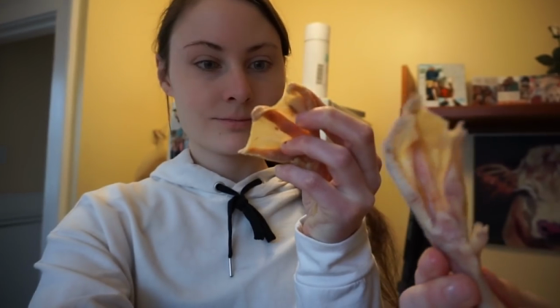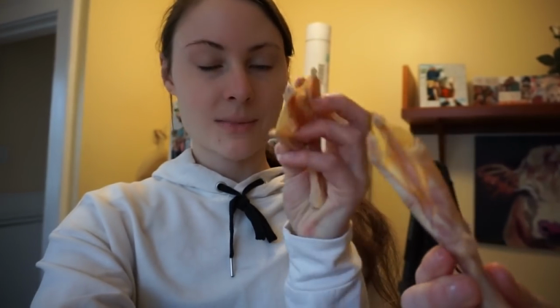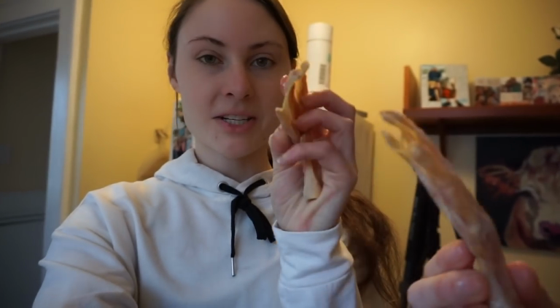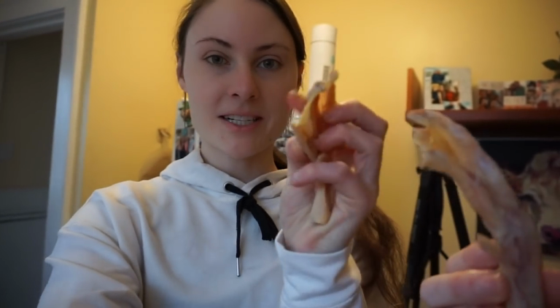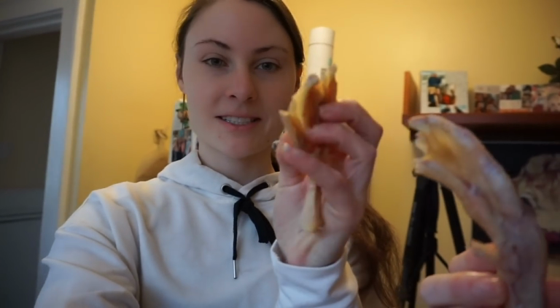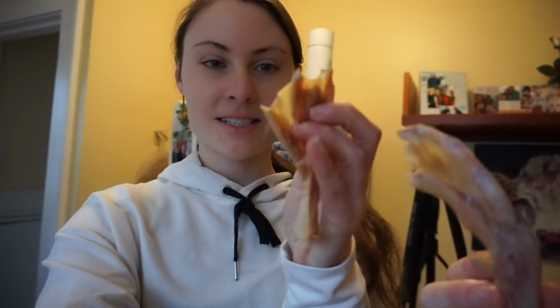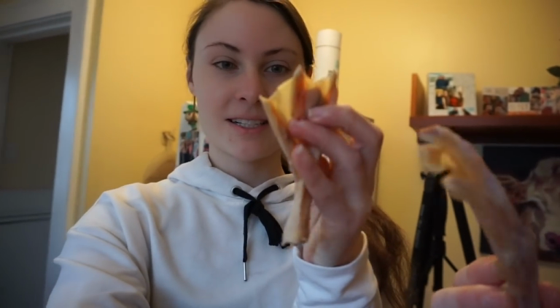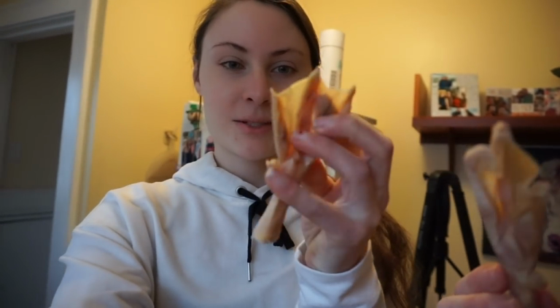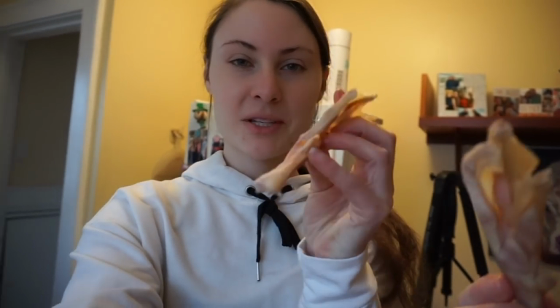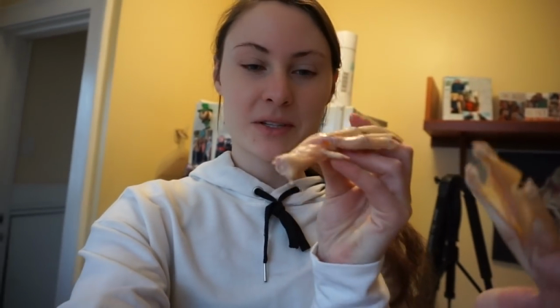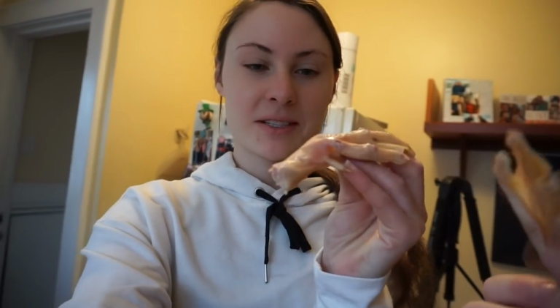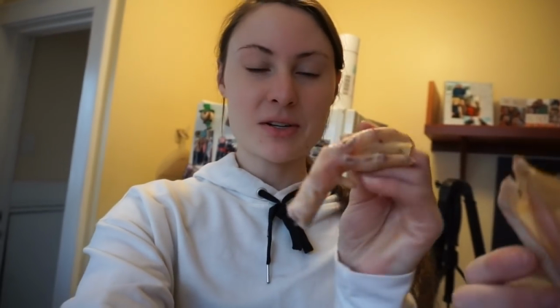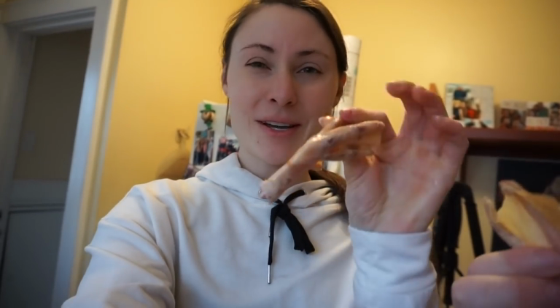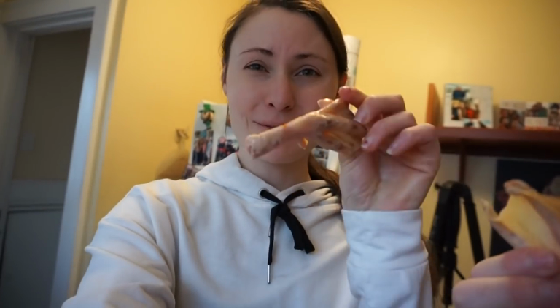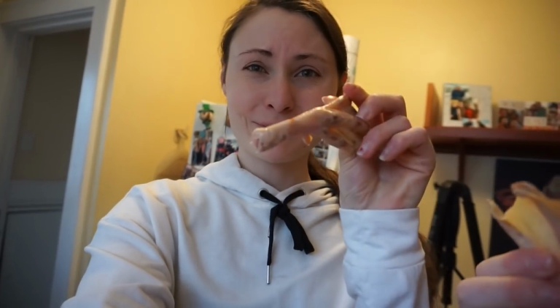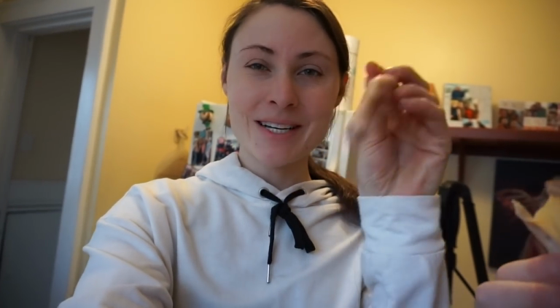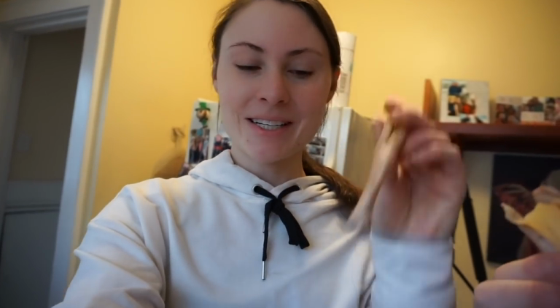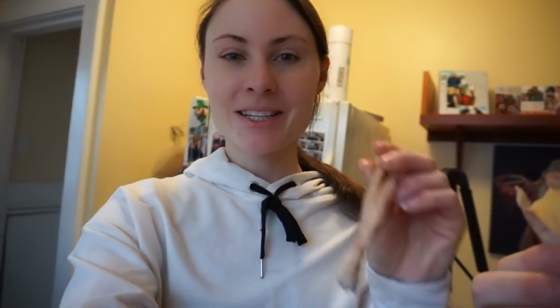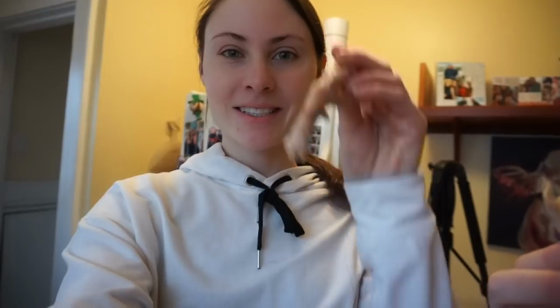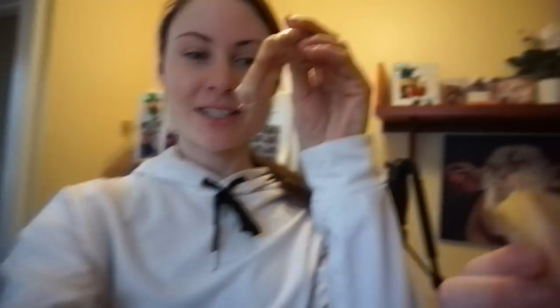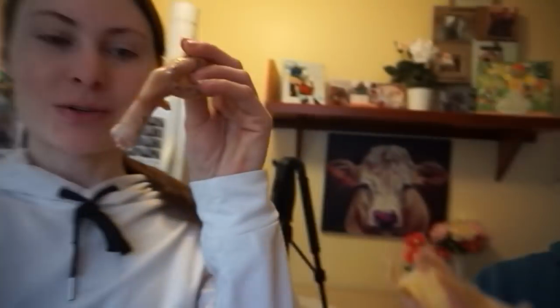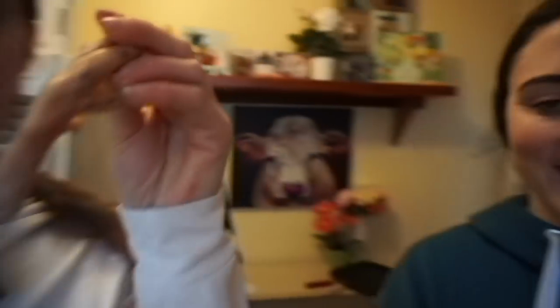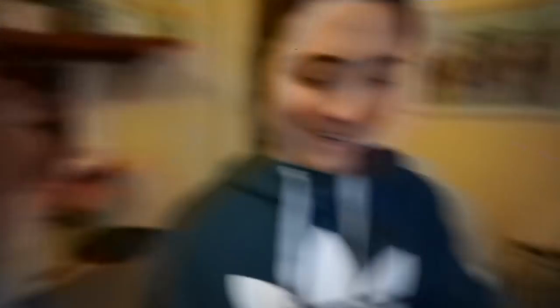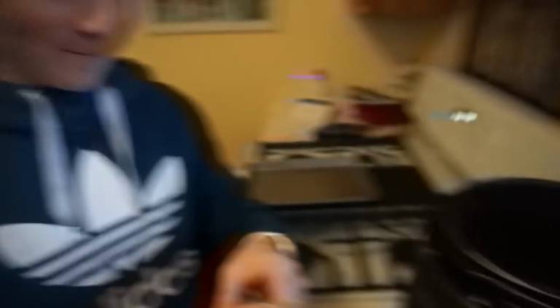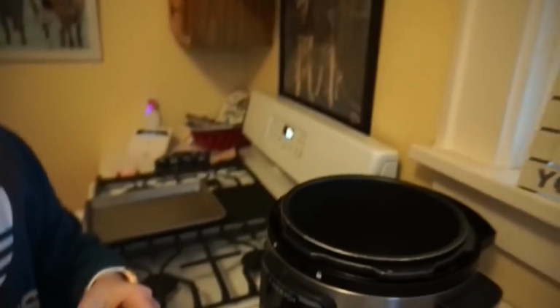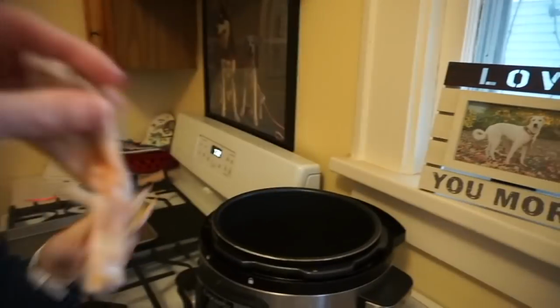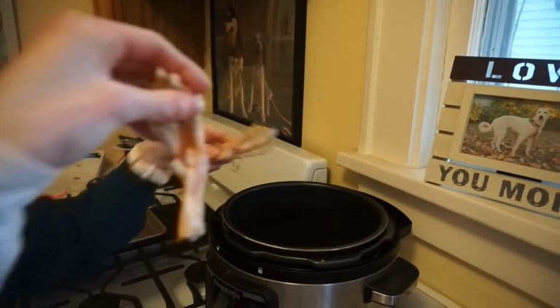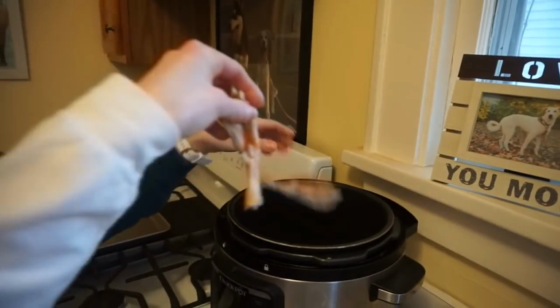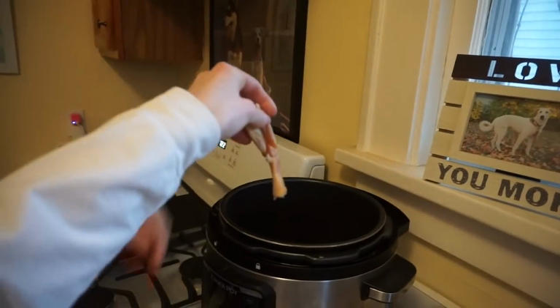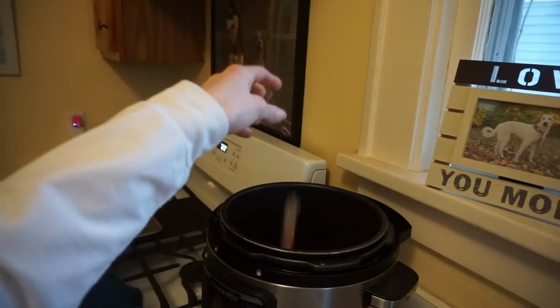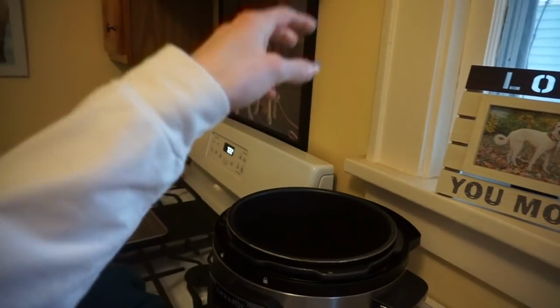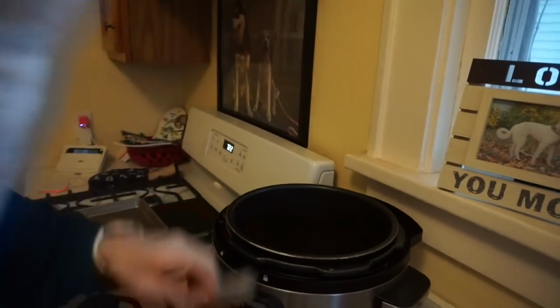I could honestly stand here and play with these all day. Nonetheless, they're going into the pan.